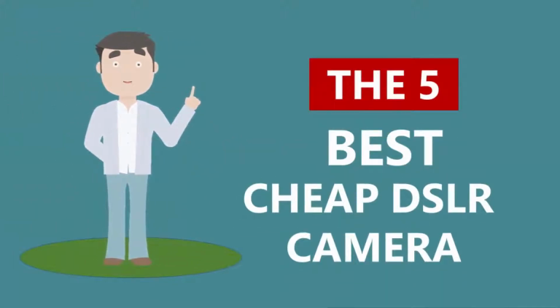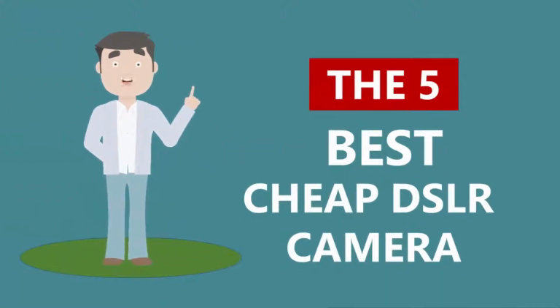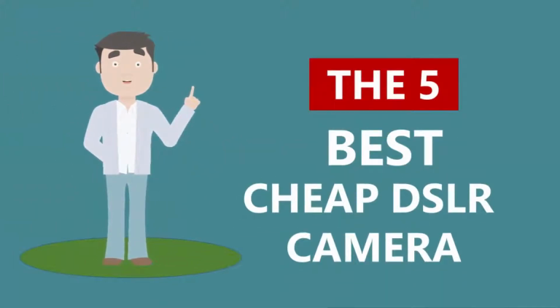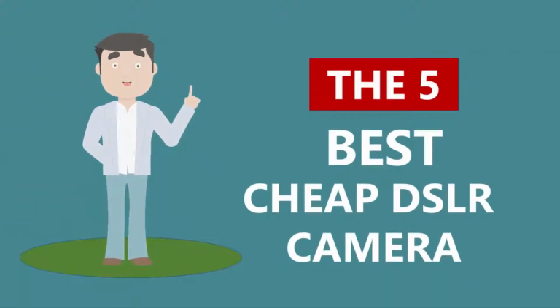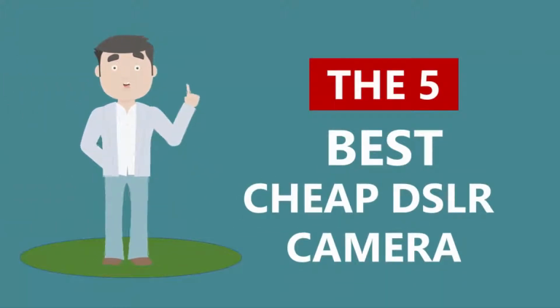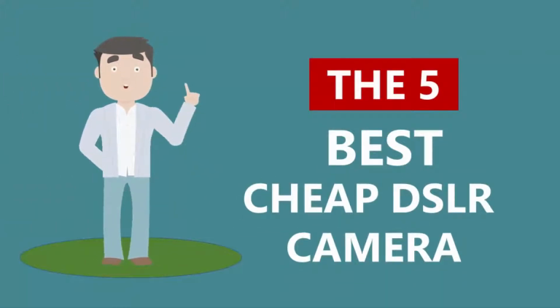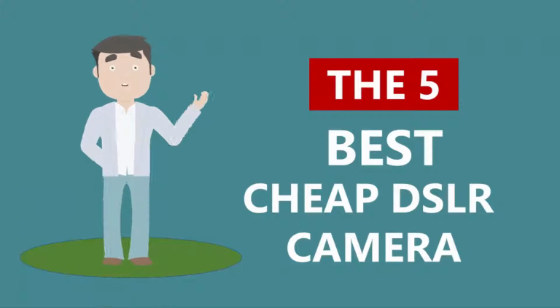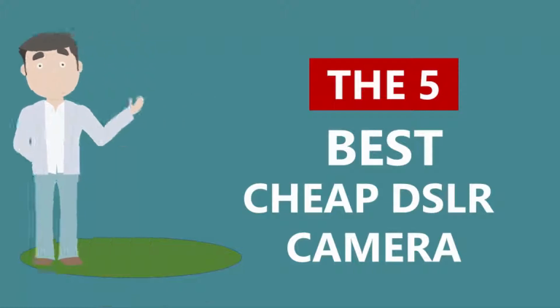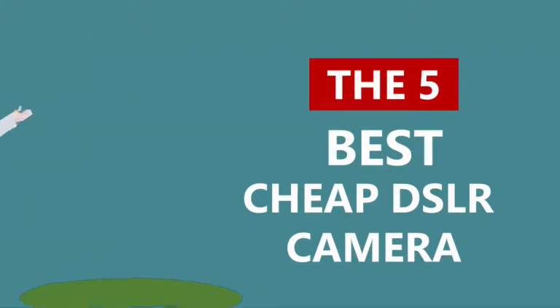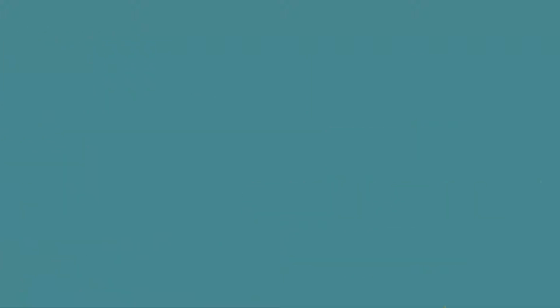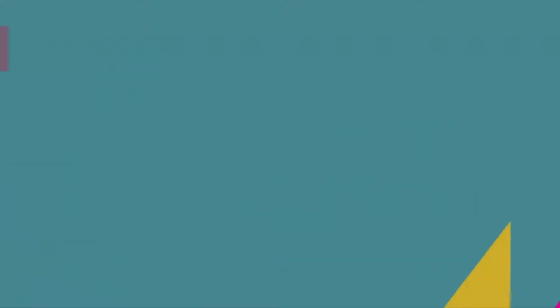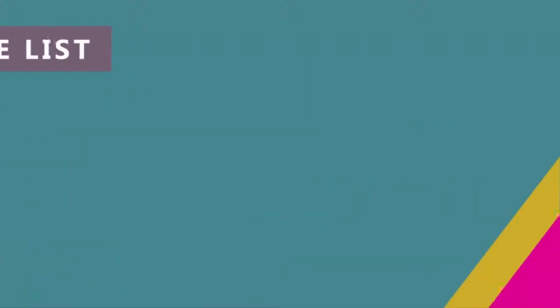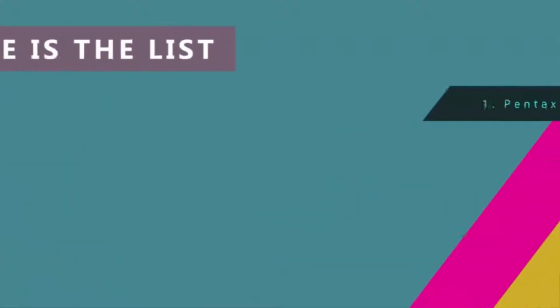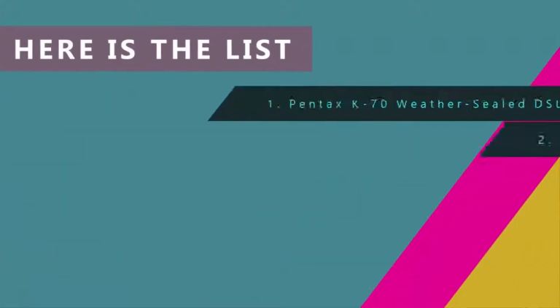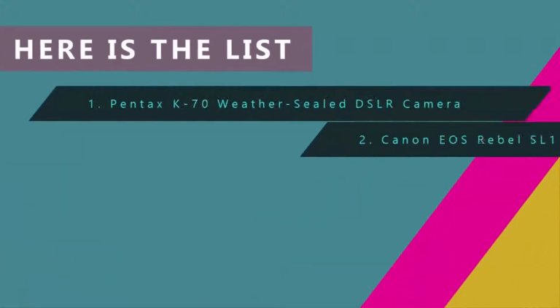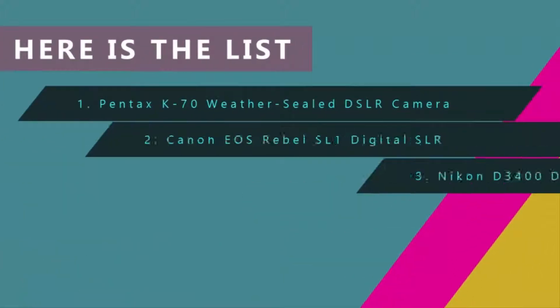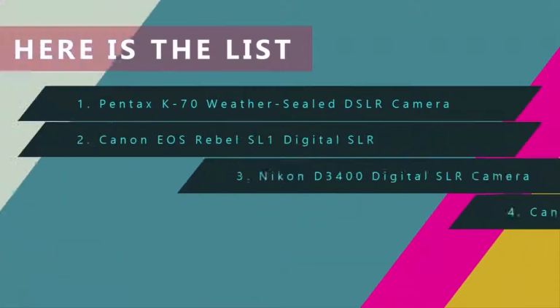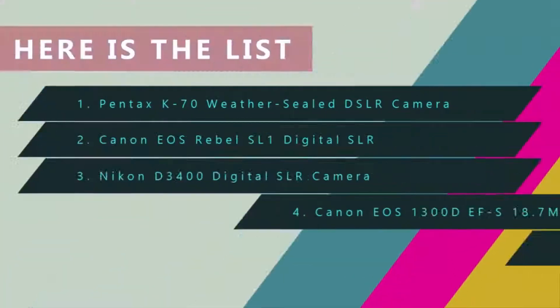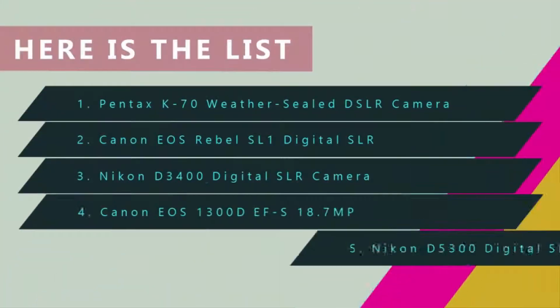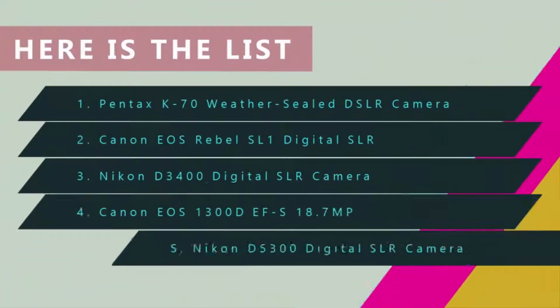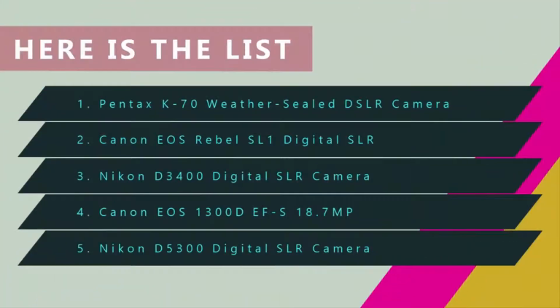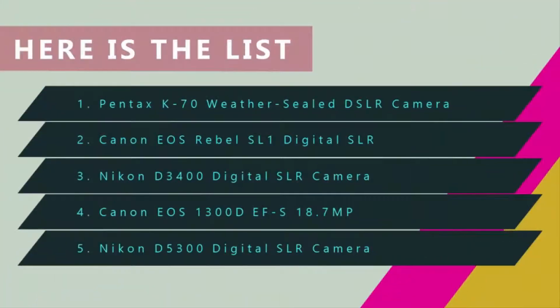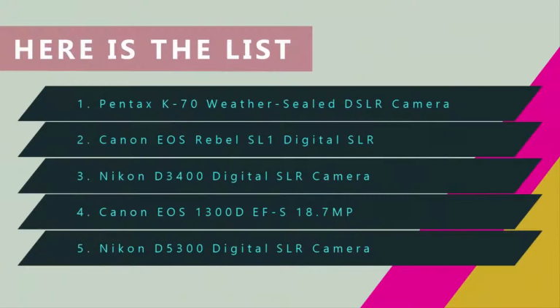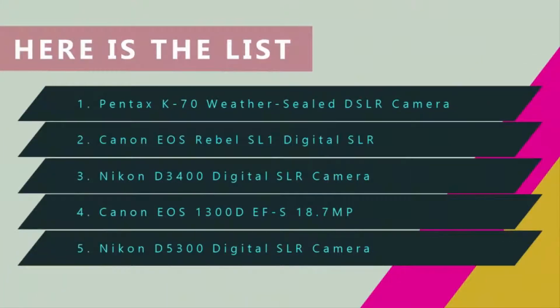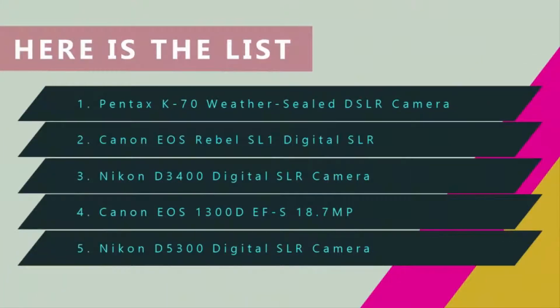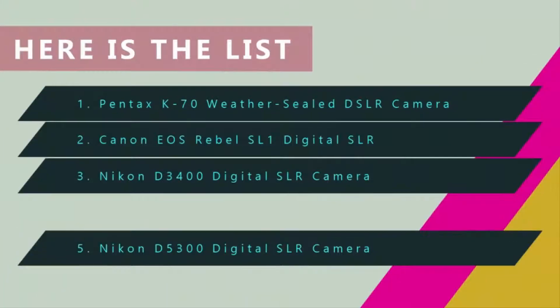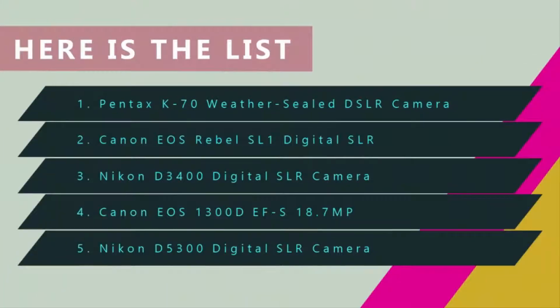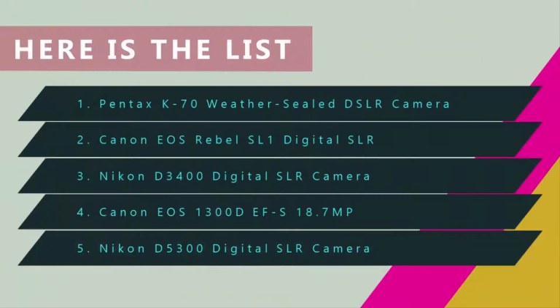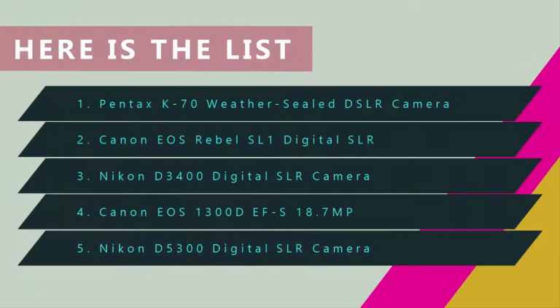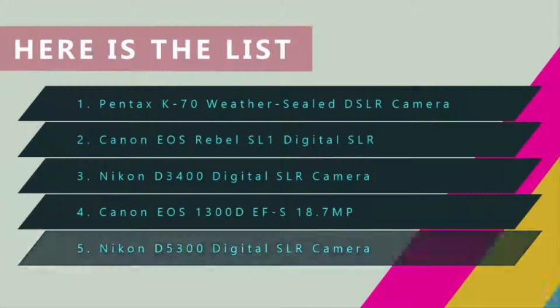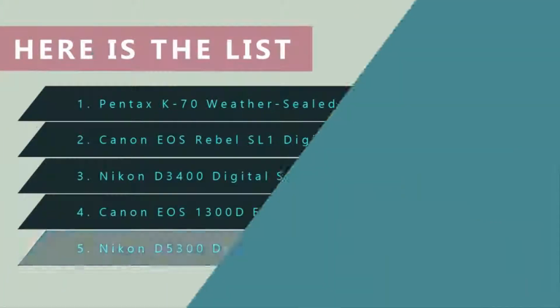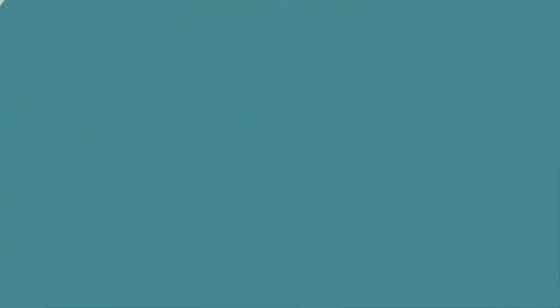Here we present the five best cheap DSLR cameras. Let's get started with the list.